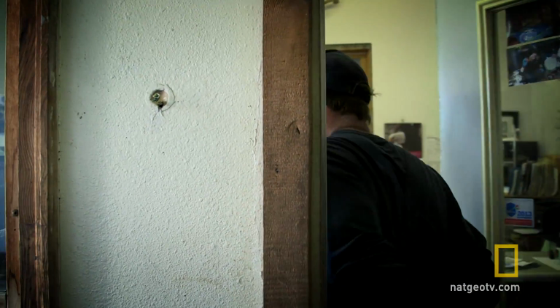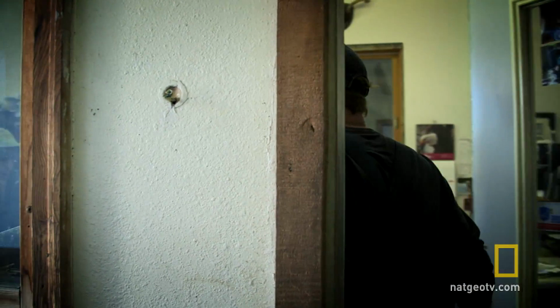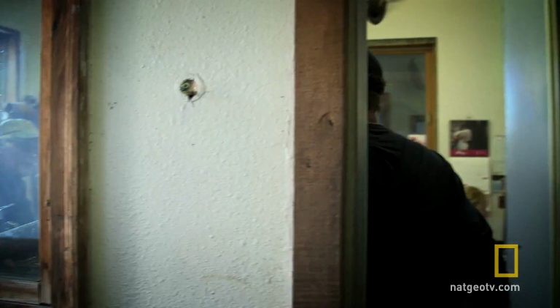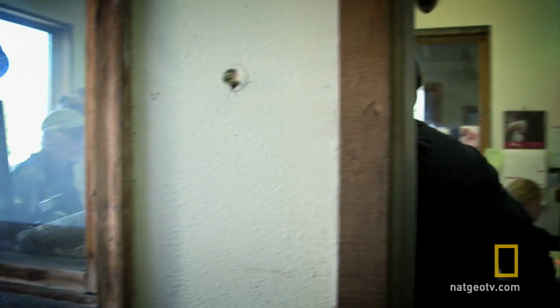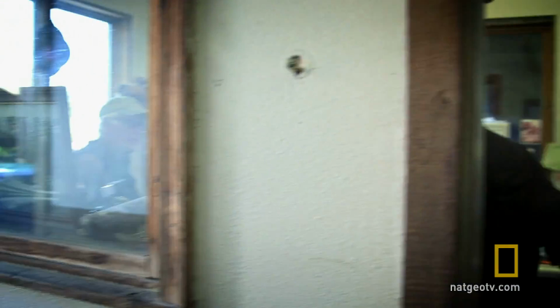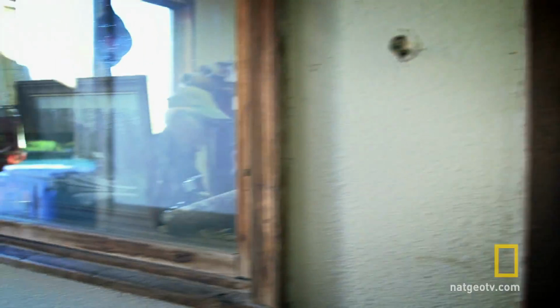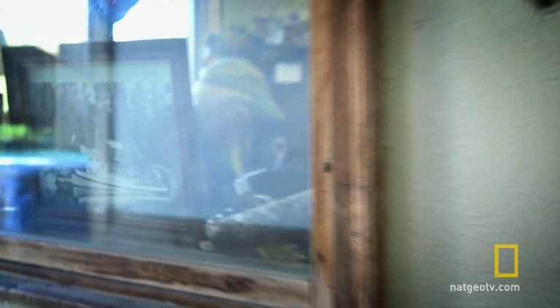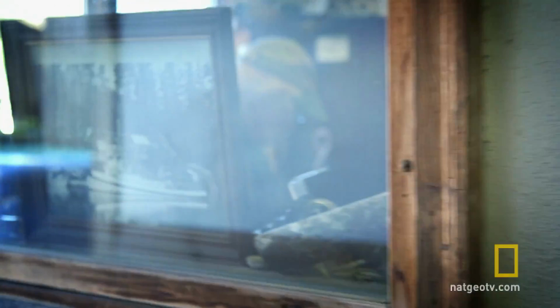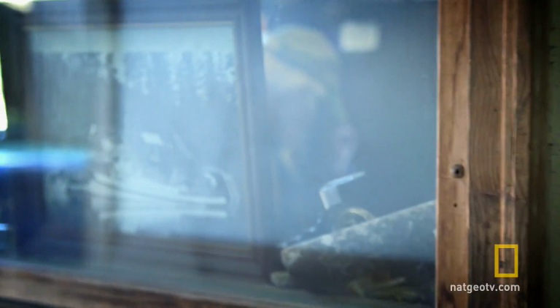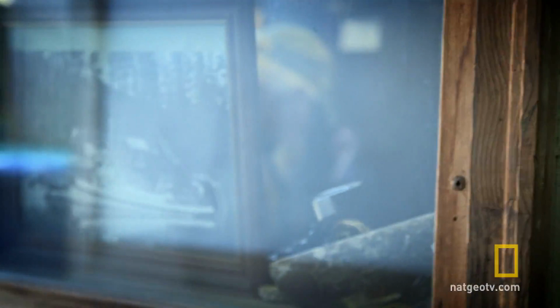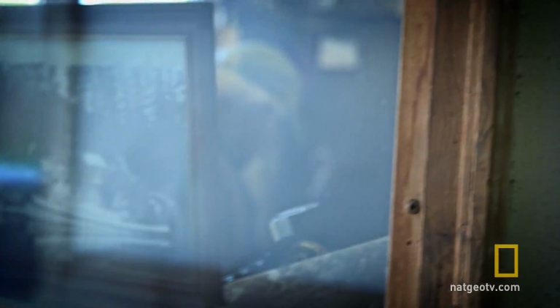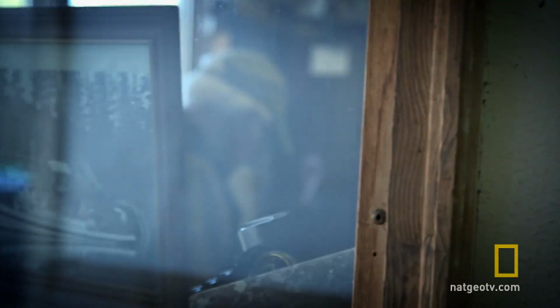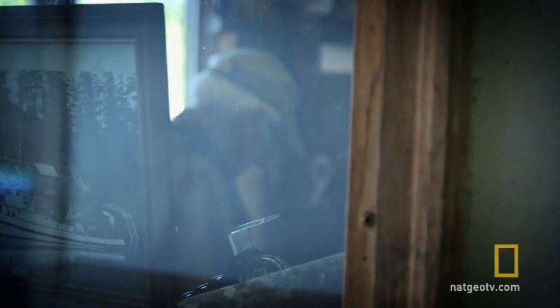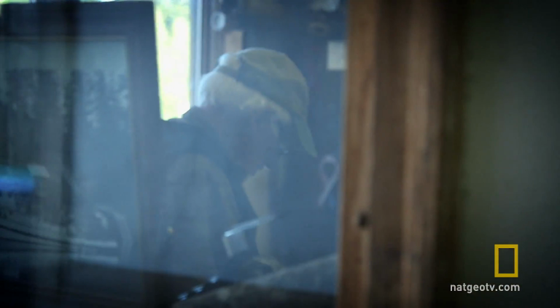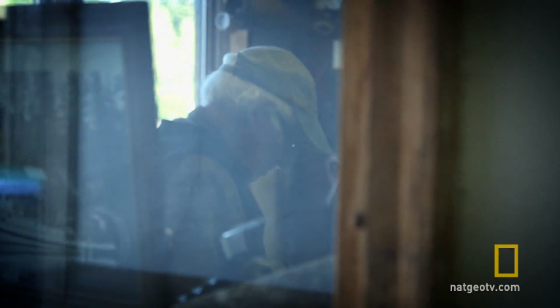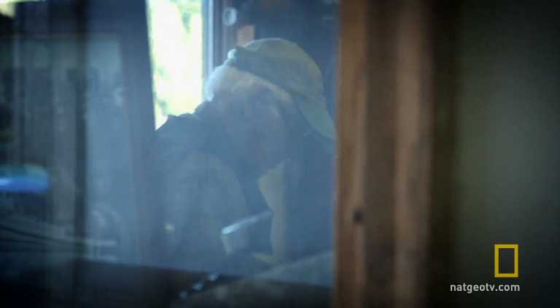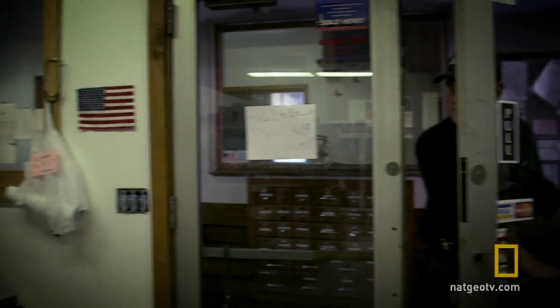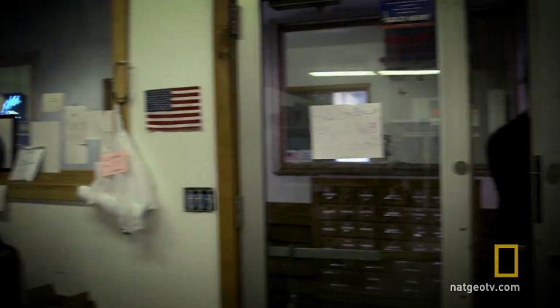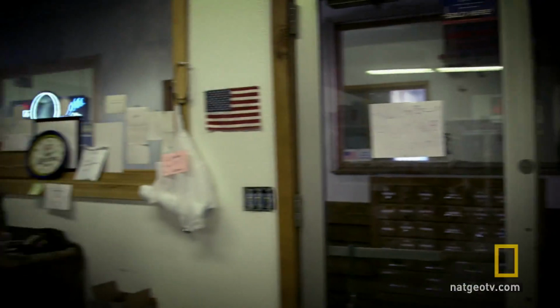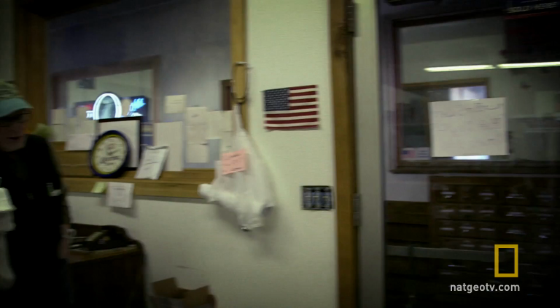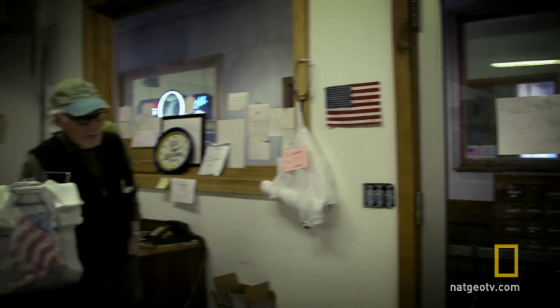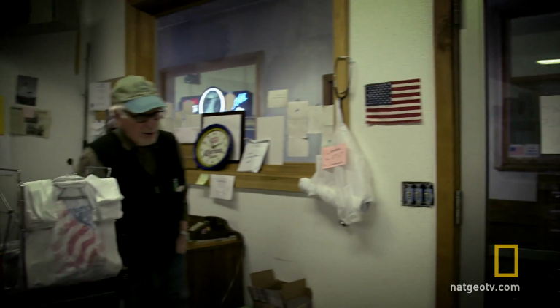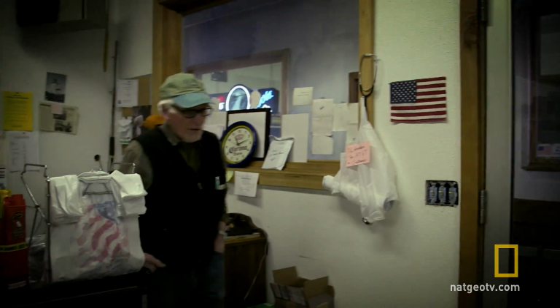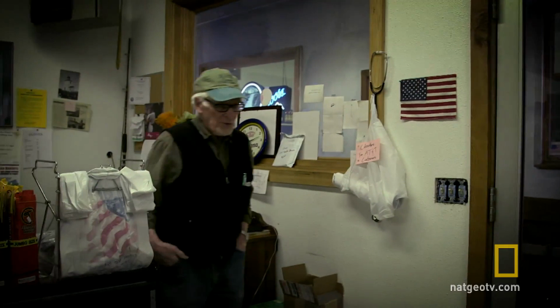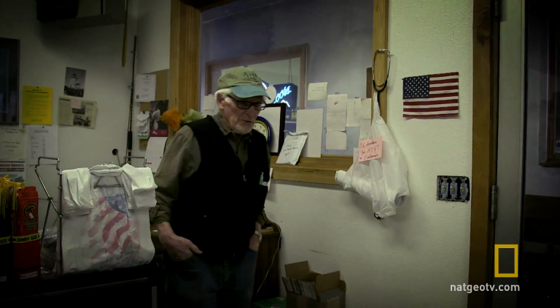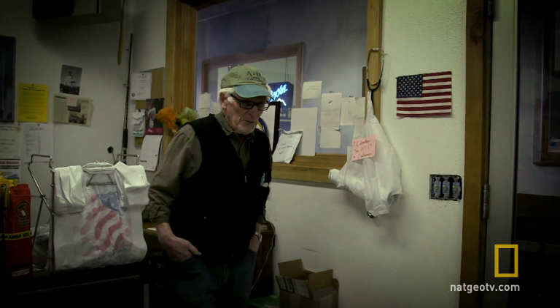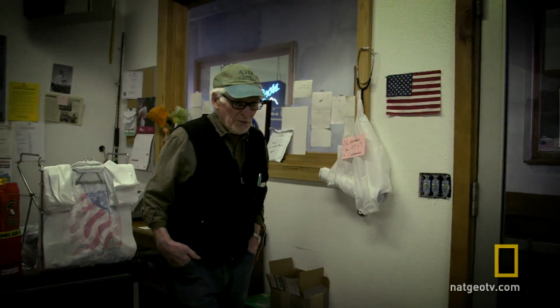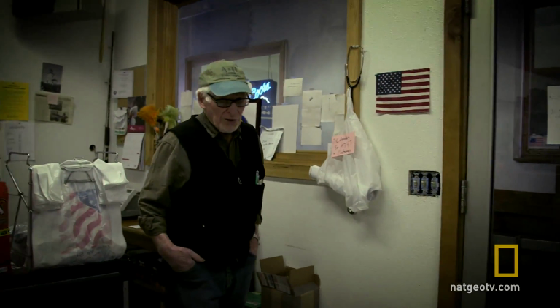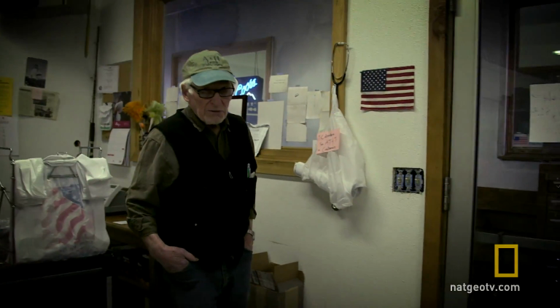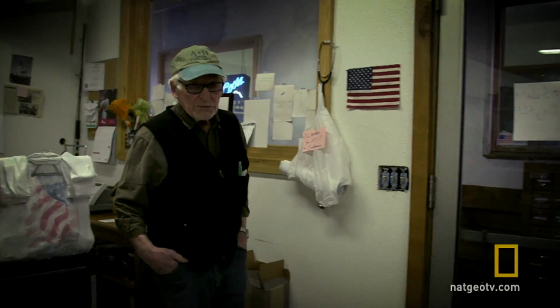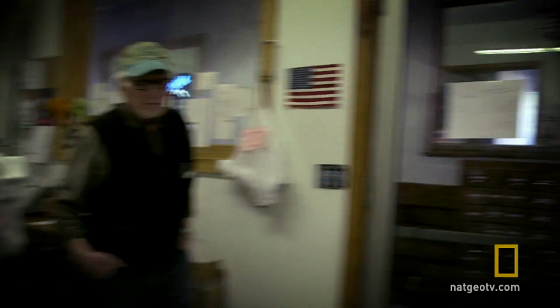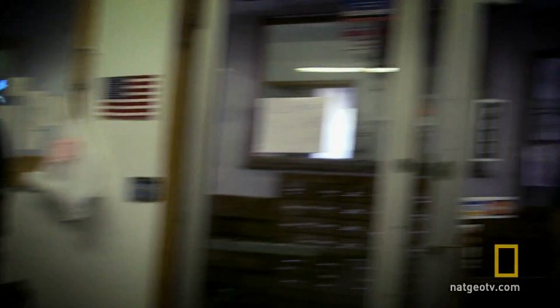I'm gonna go rummage through your scrap pile. Okay, I'll be in the office.